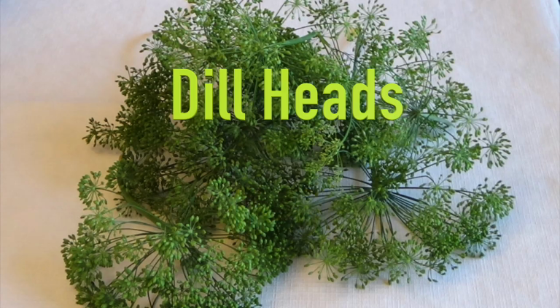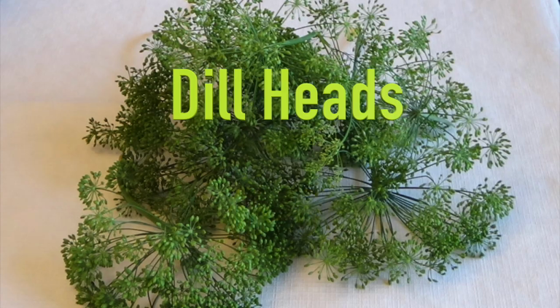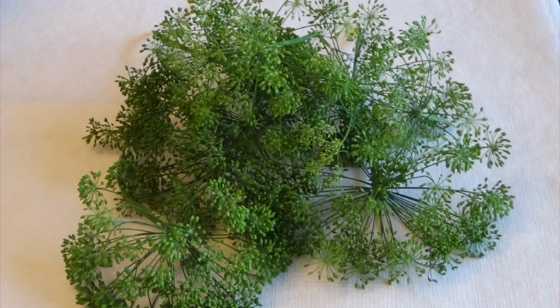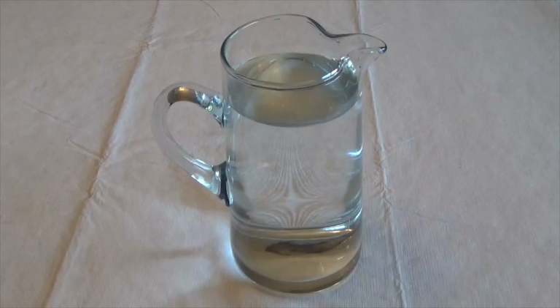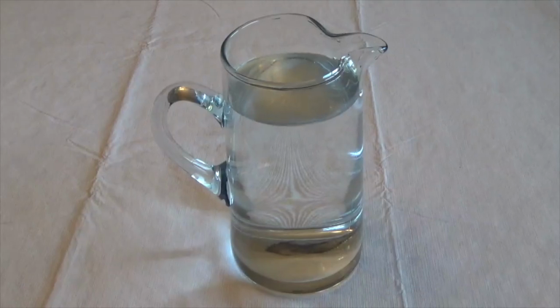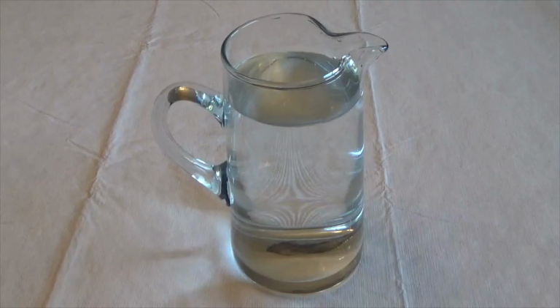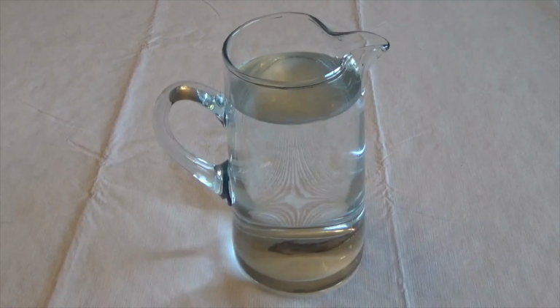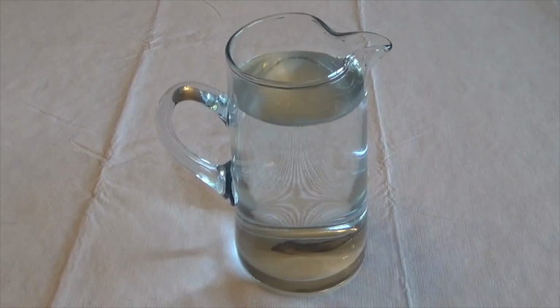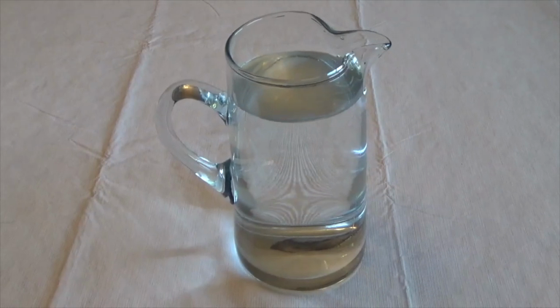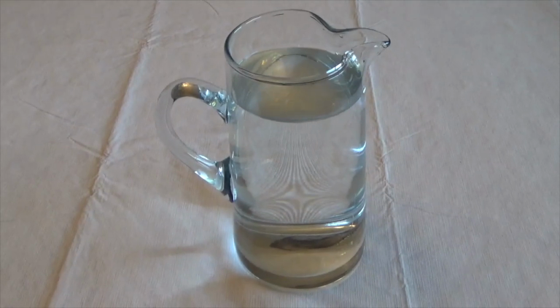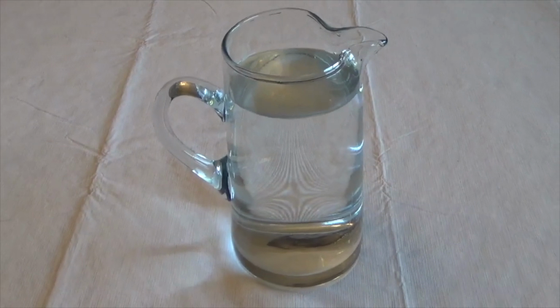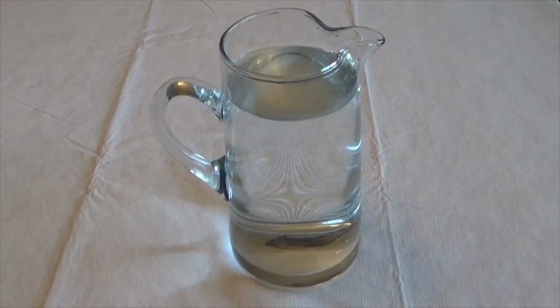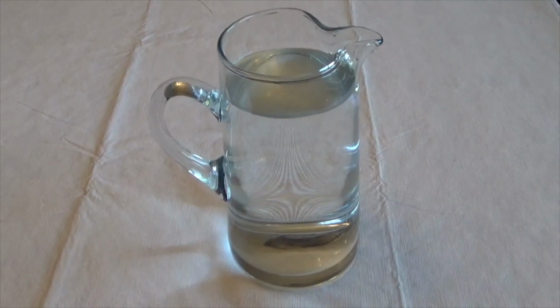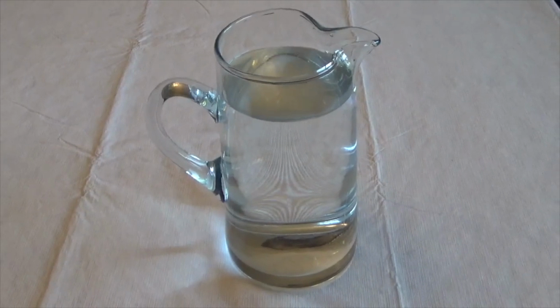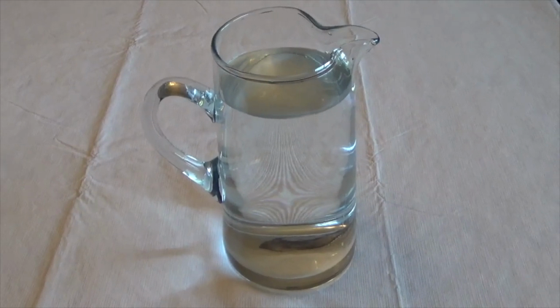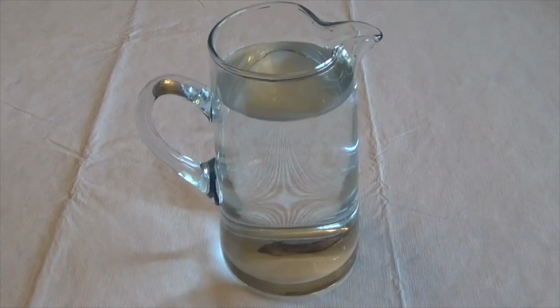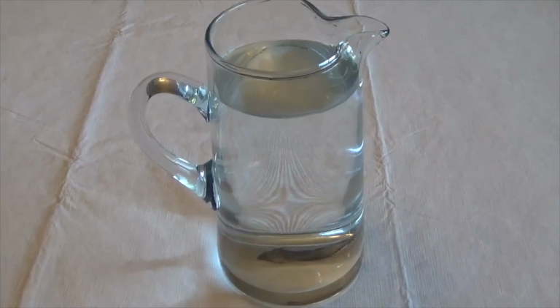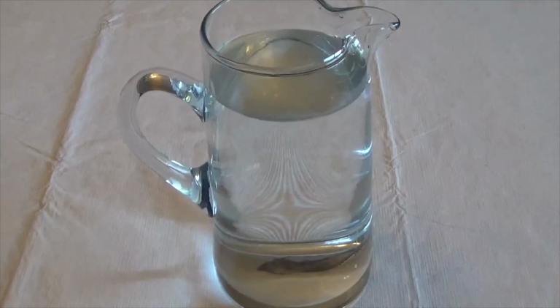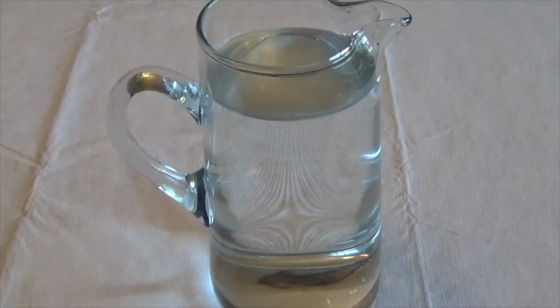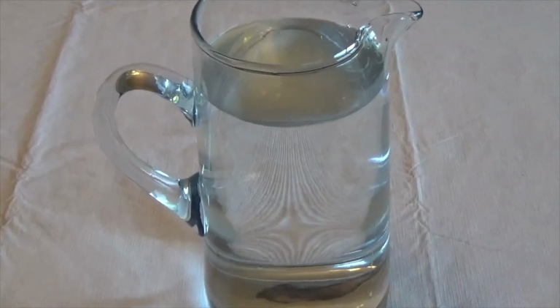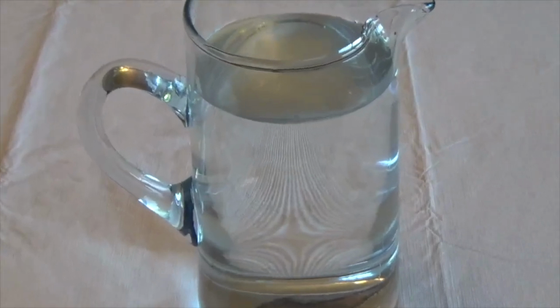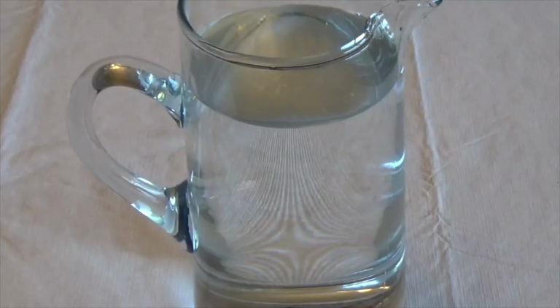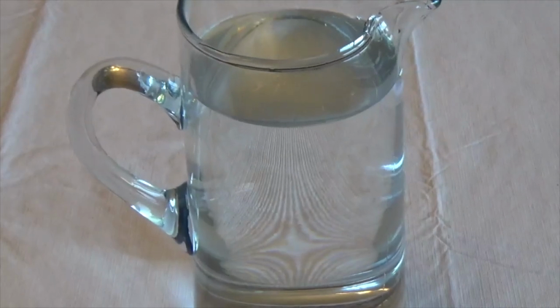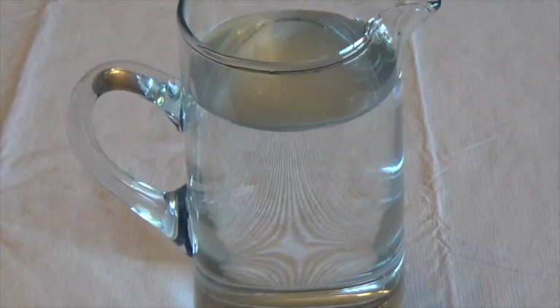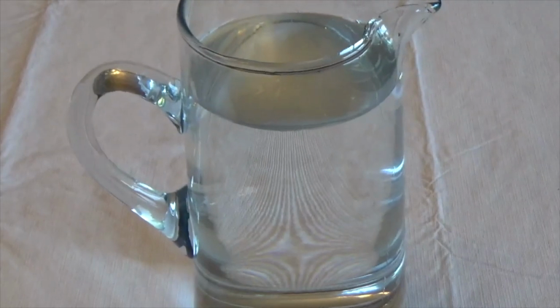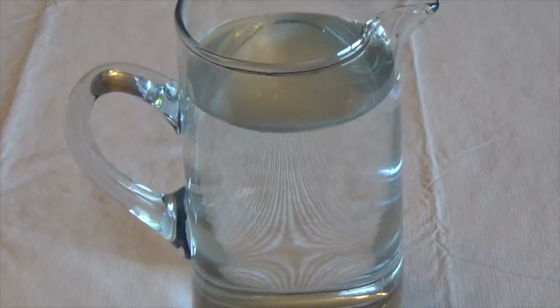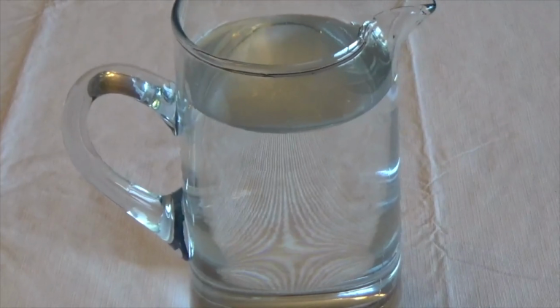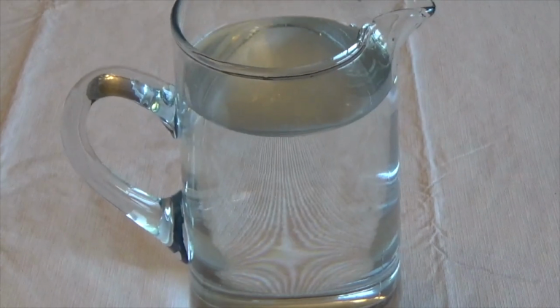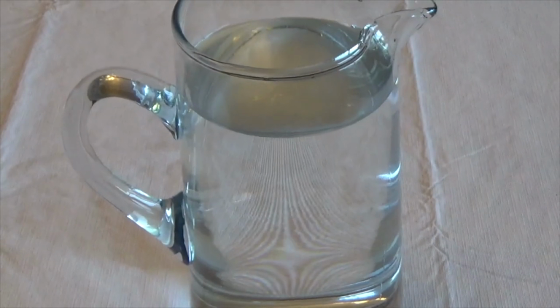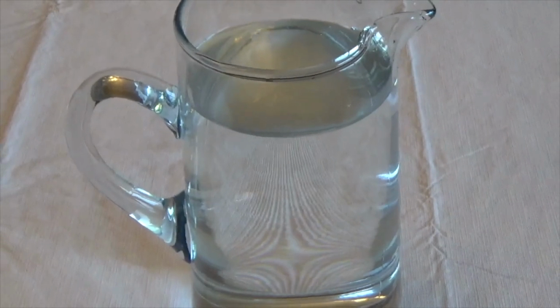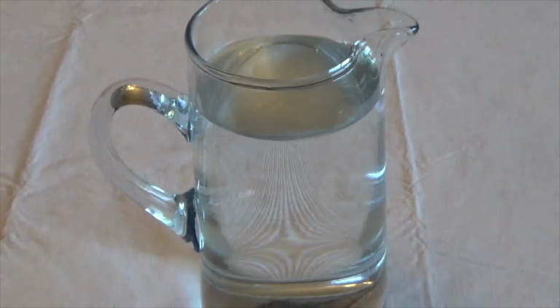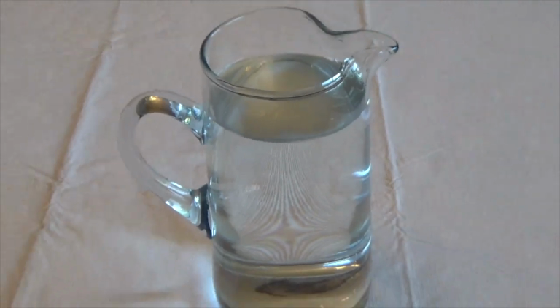For the brine, you will need three quarts of water. Allow it to sit until it reaches room temperature.